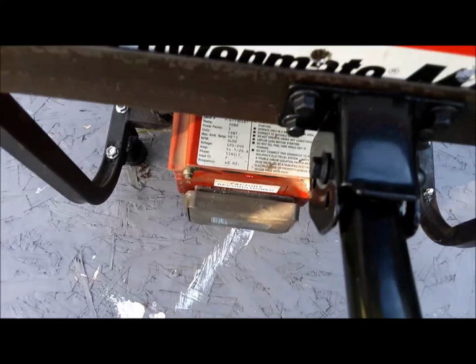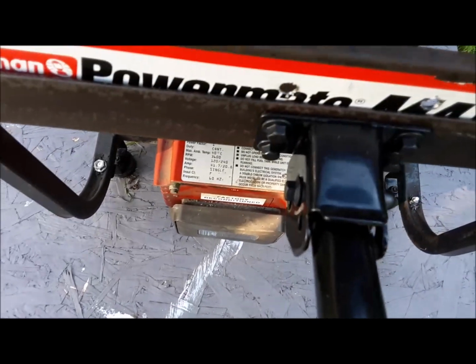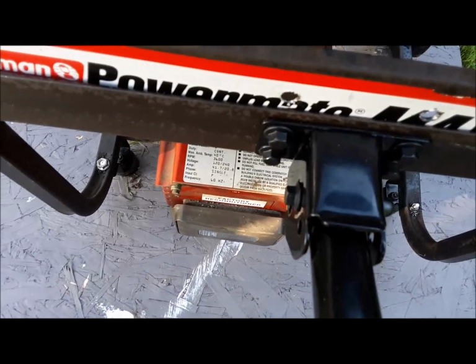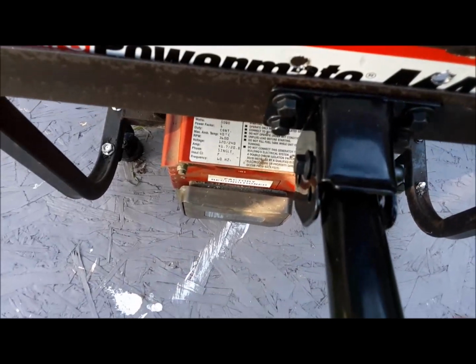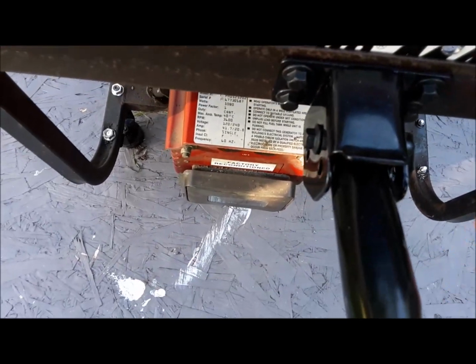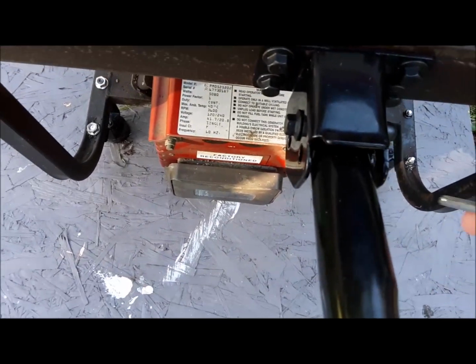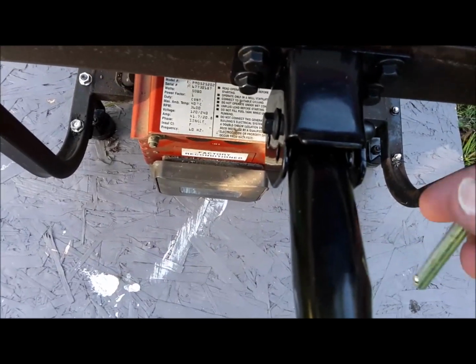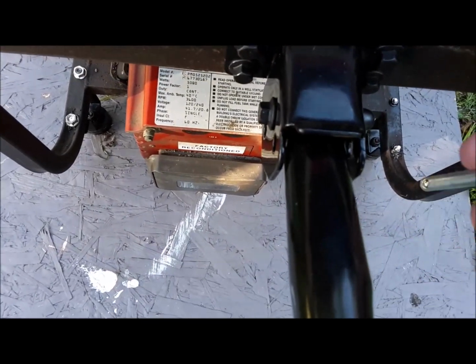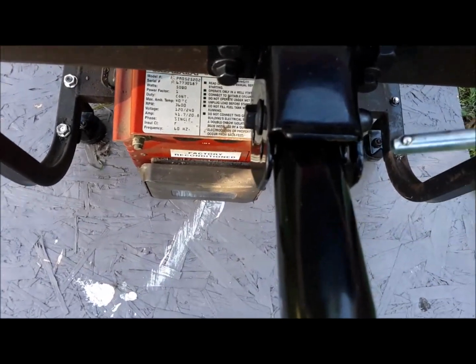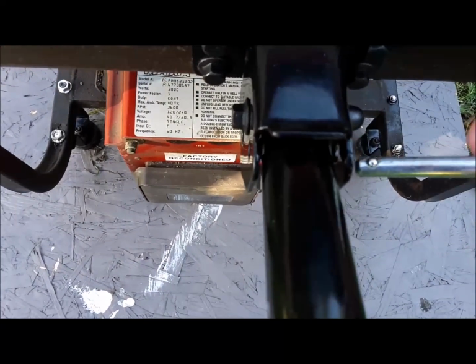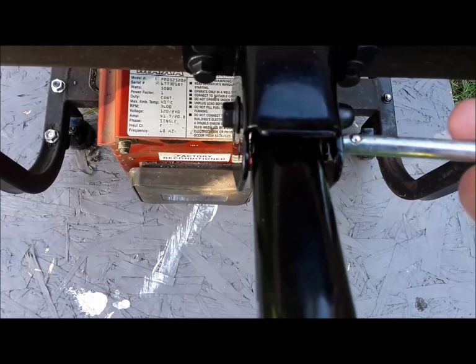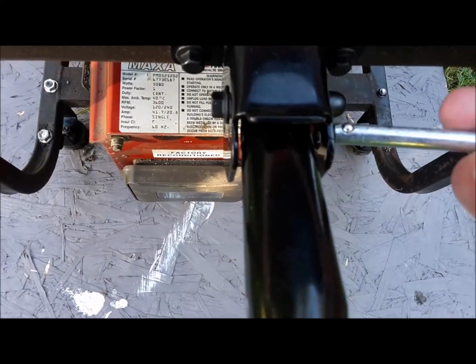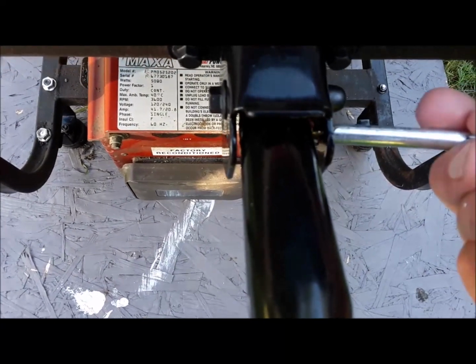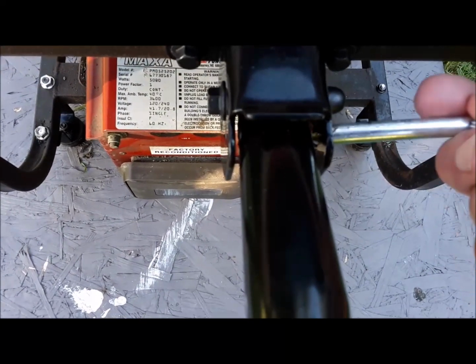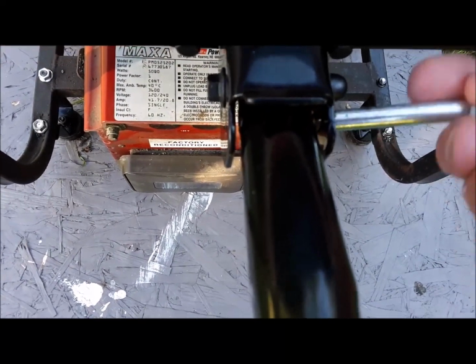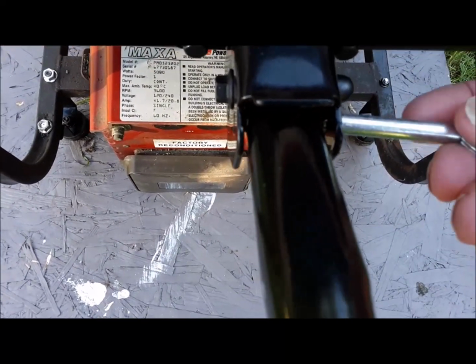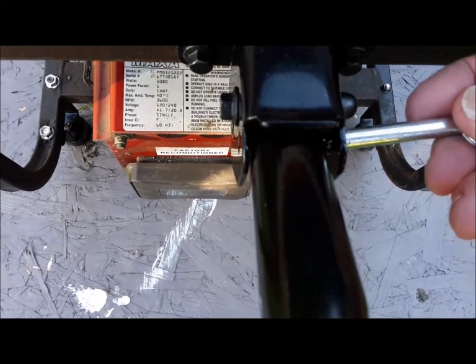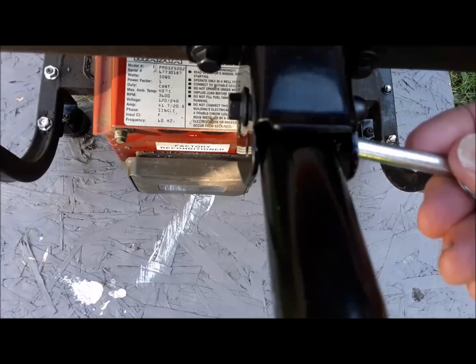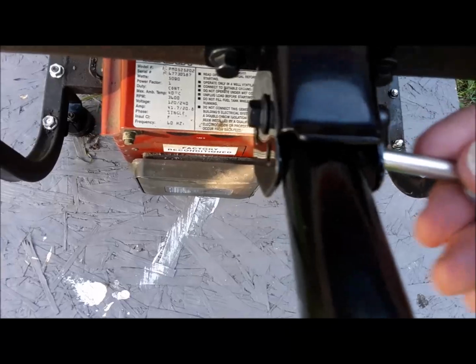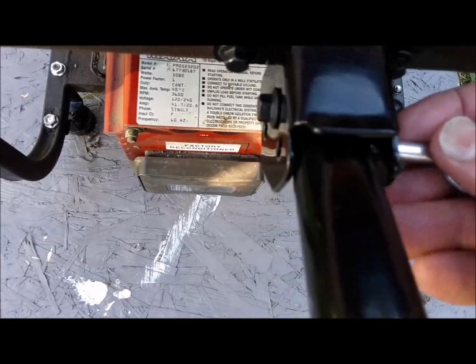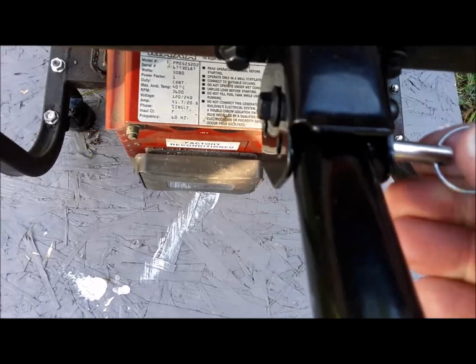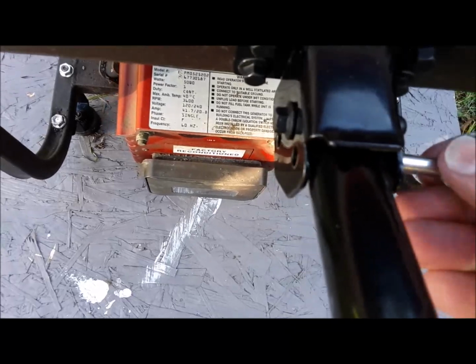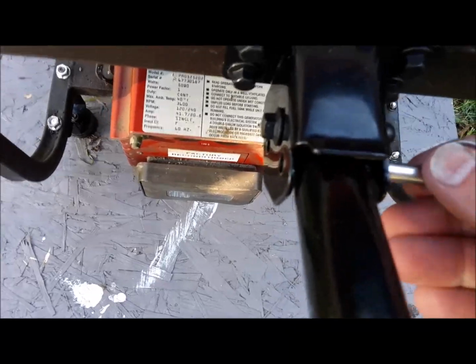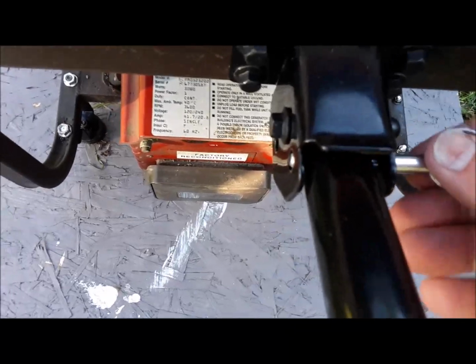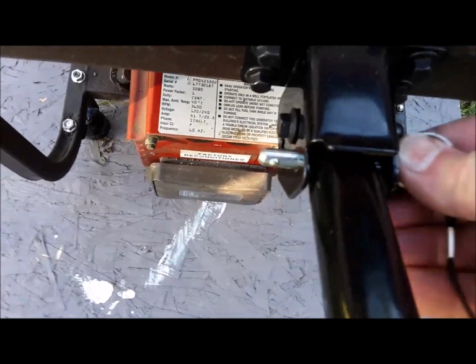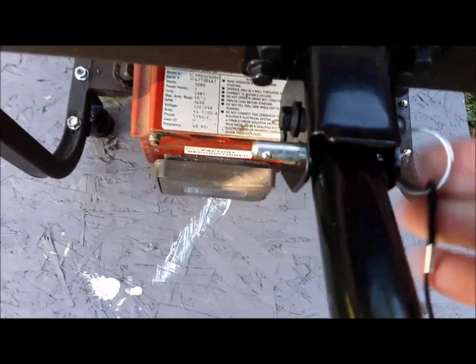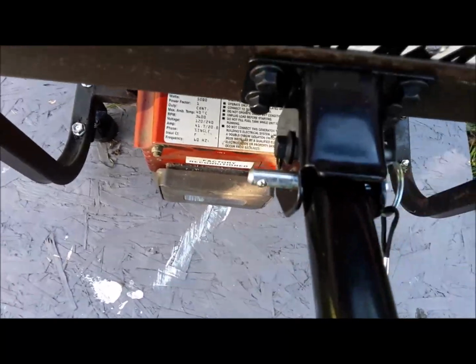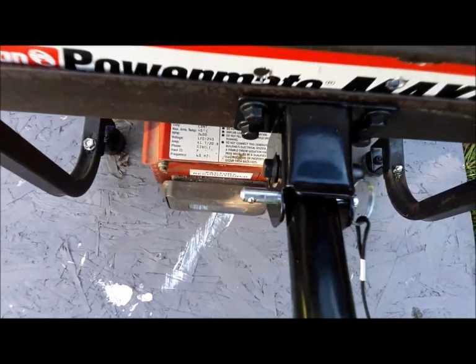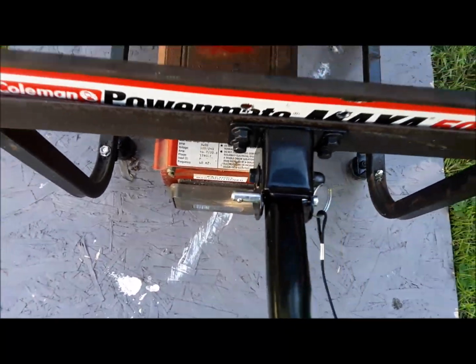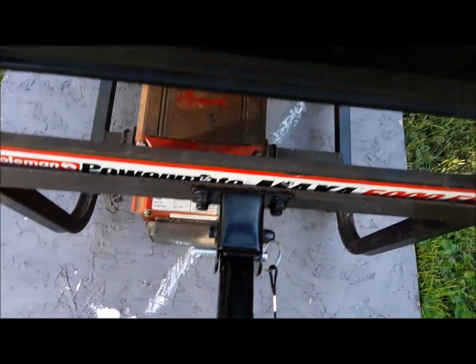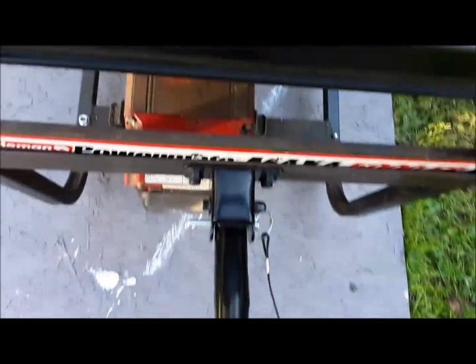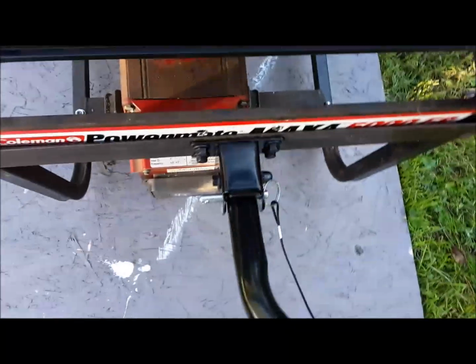And yes, despite how old this reconditioned Coleman is, it runs fine. That's about it. Thanks.